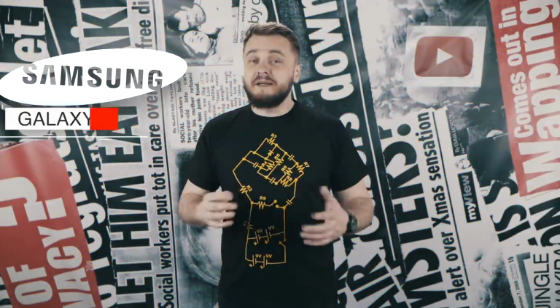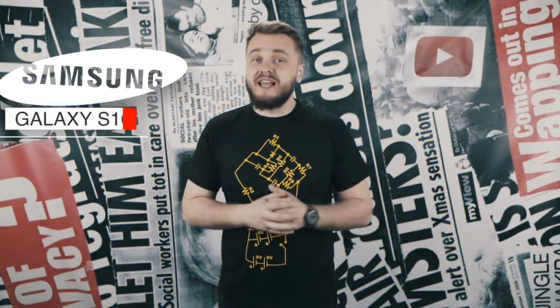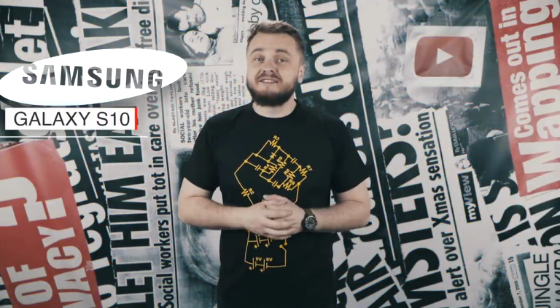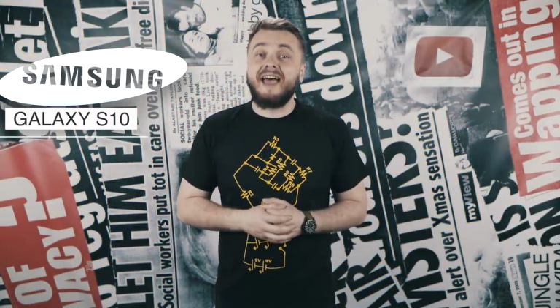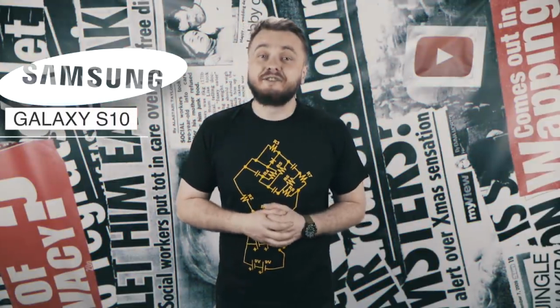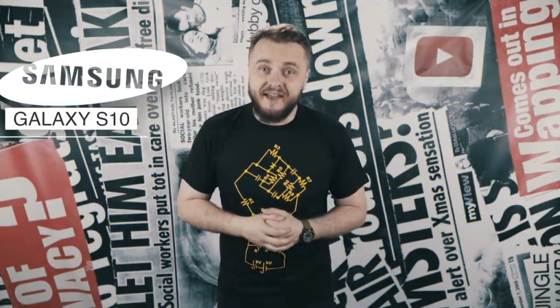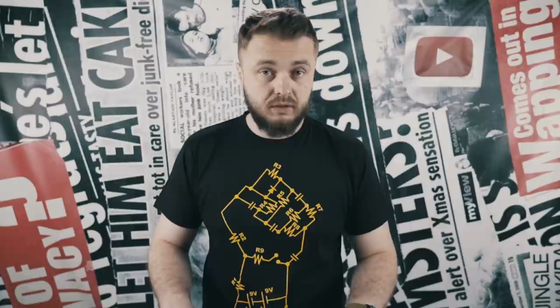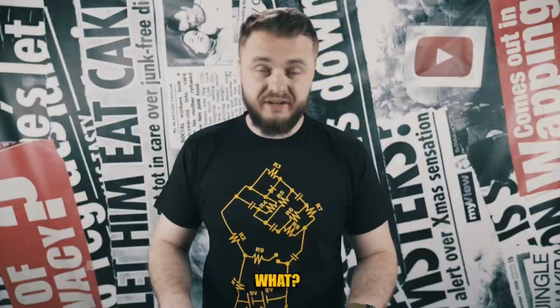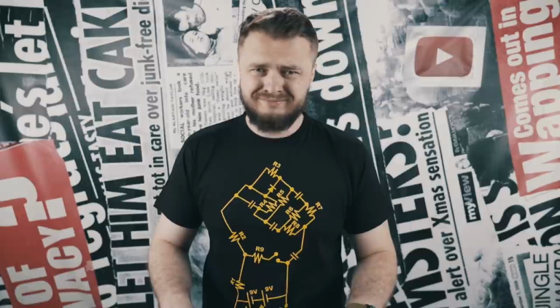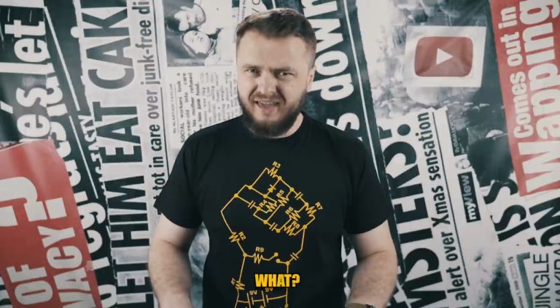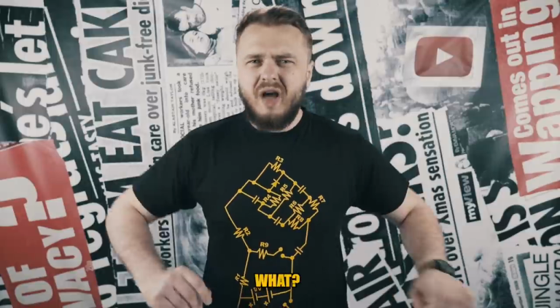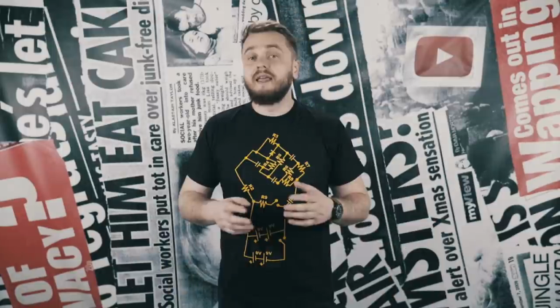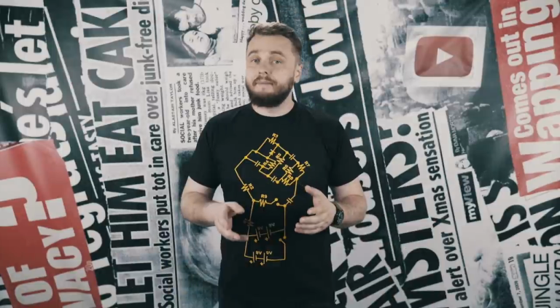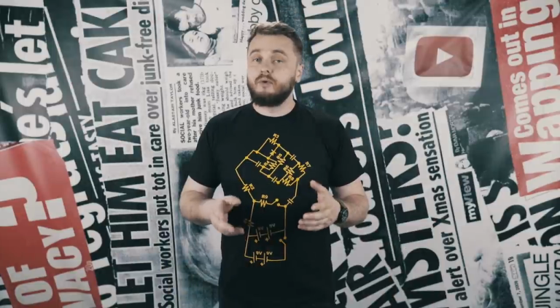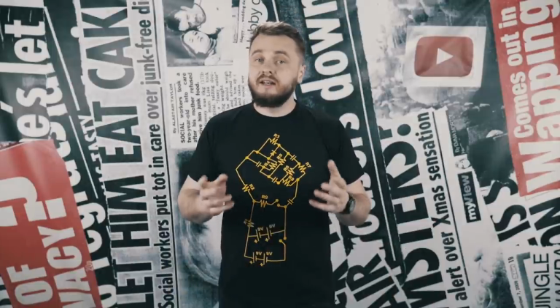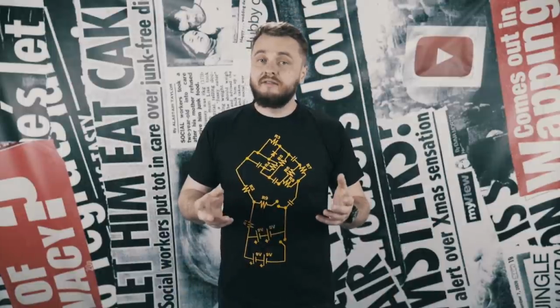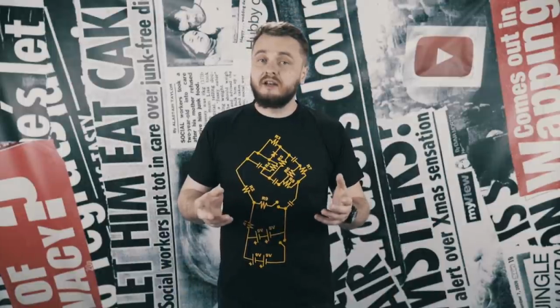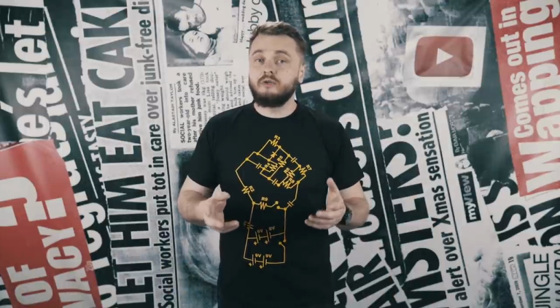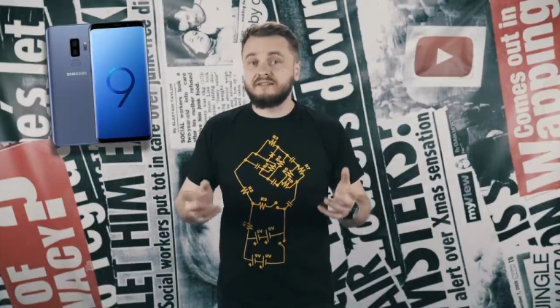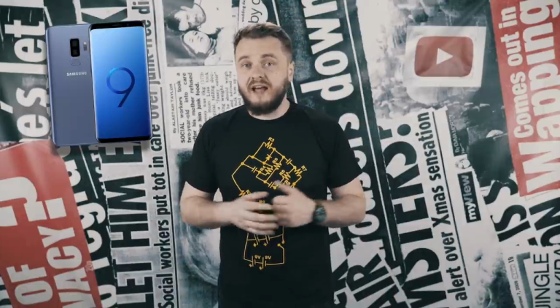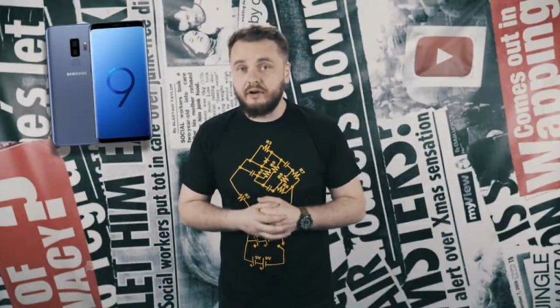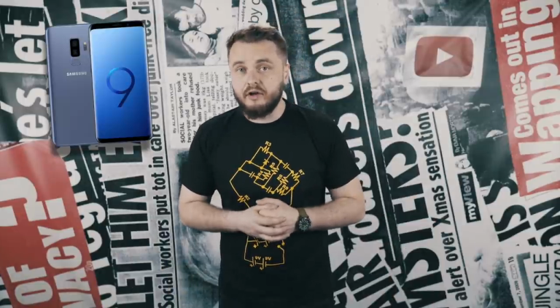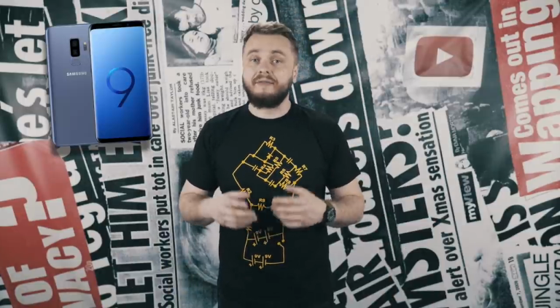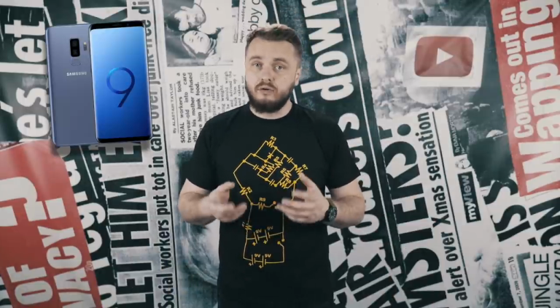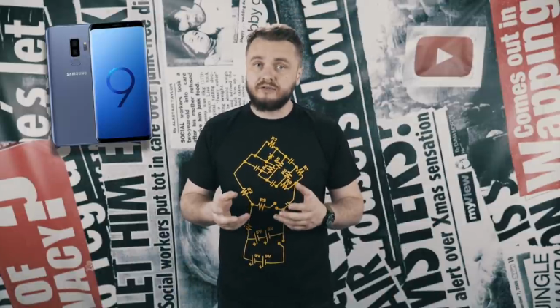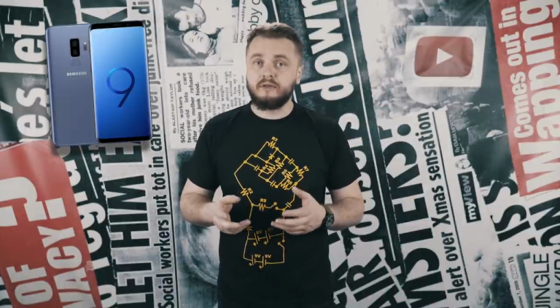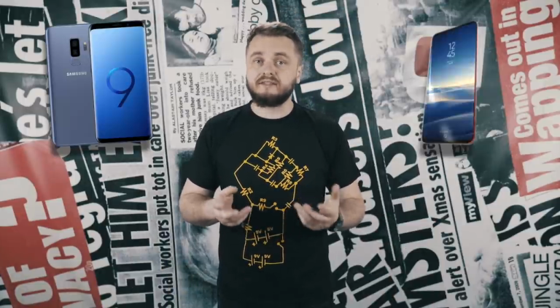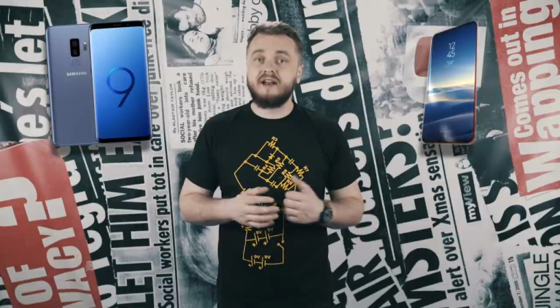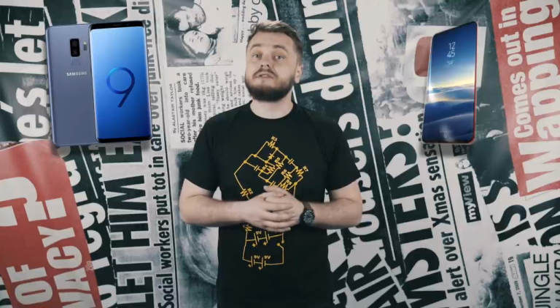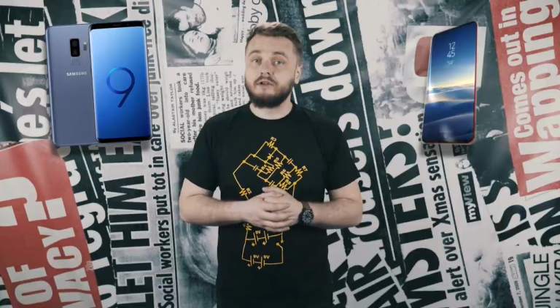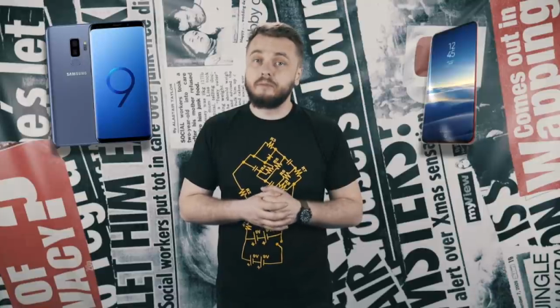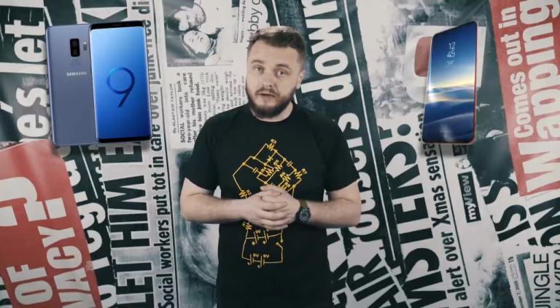The Samsung Galaxy S10. What? Yep, we didn't even get to know the S9 very well and the rumors around the S10 are already starting to appear.